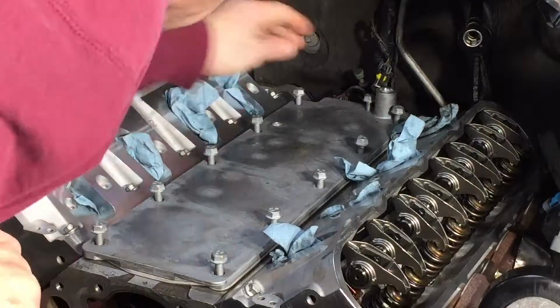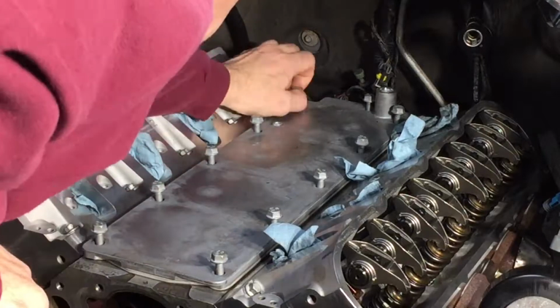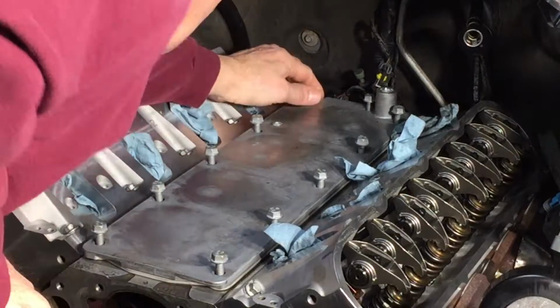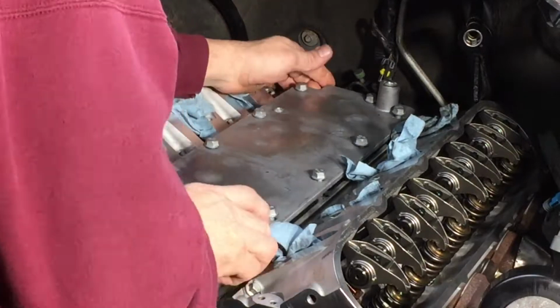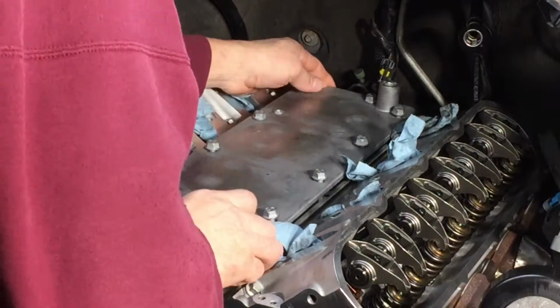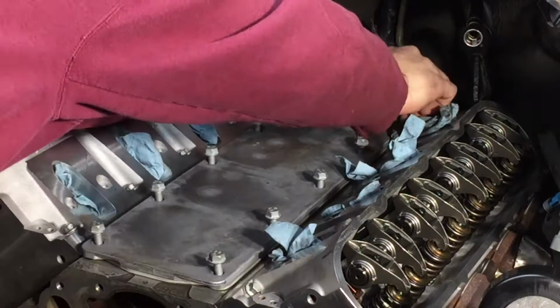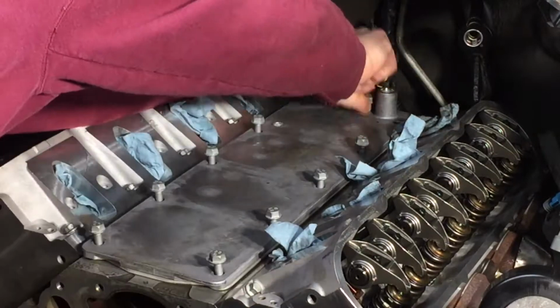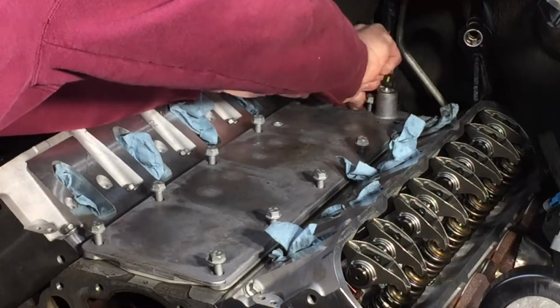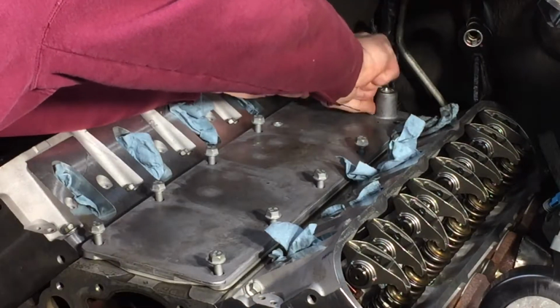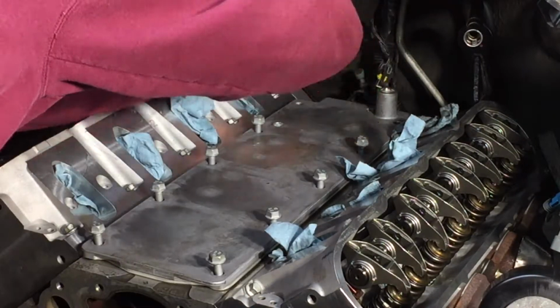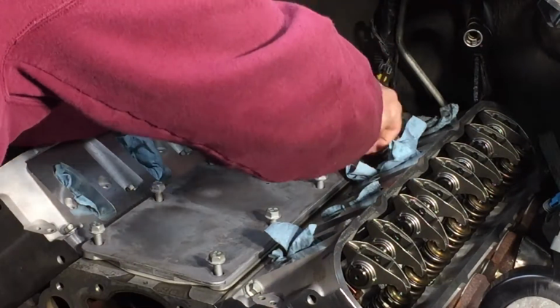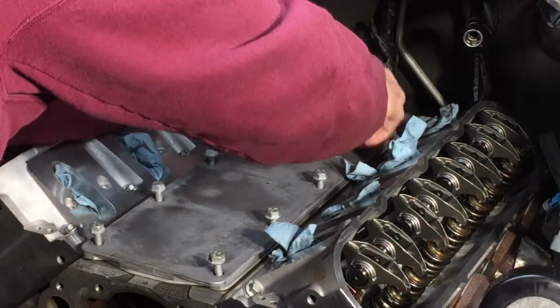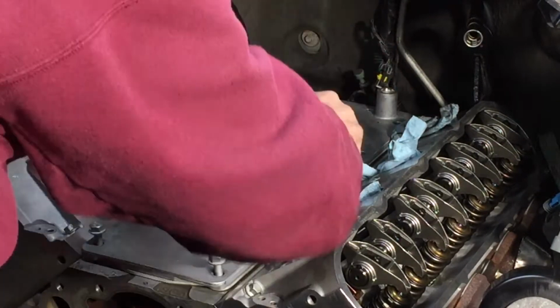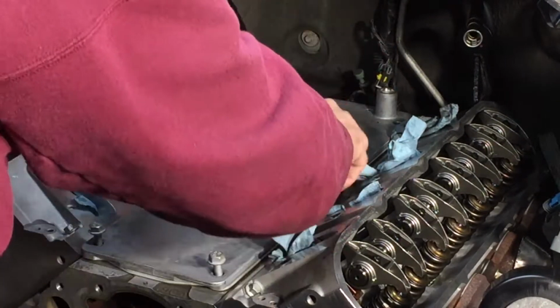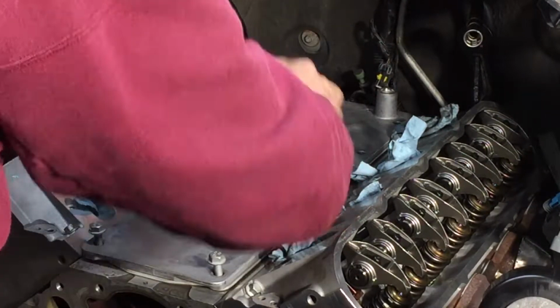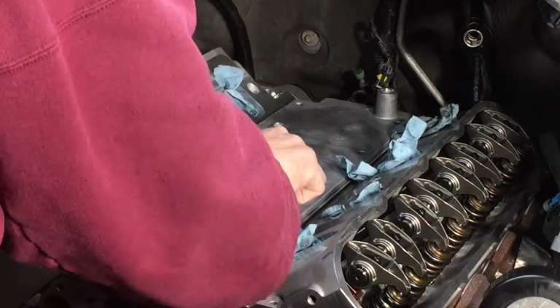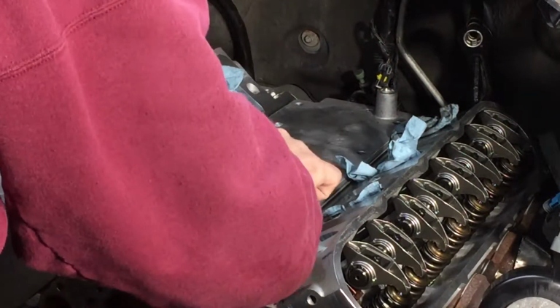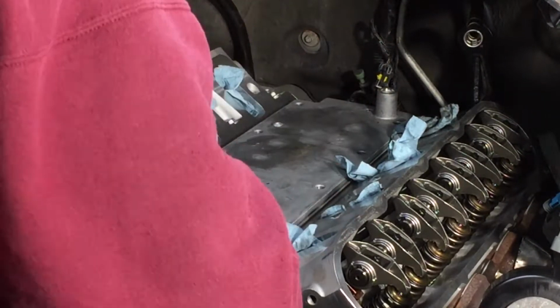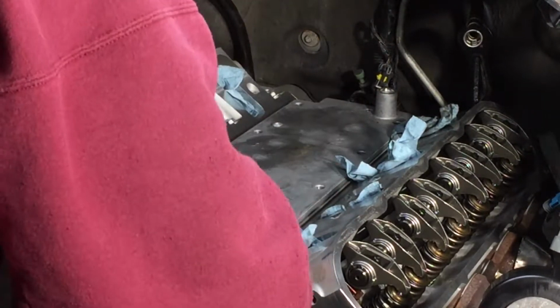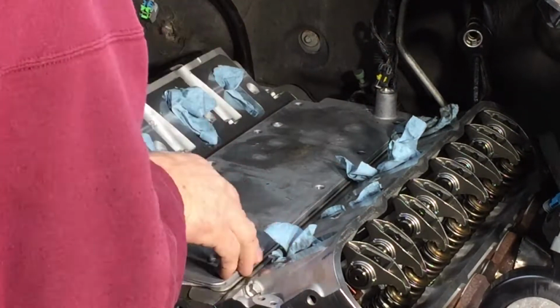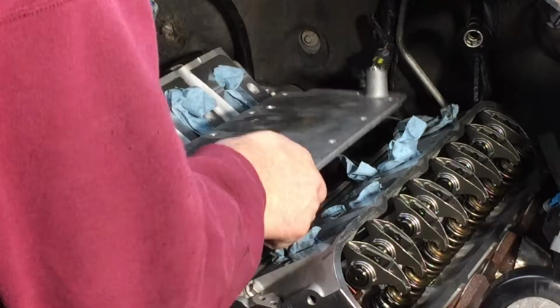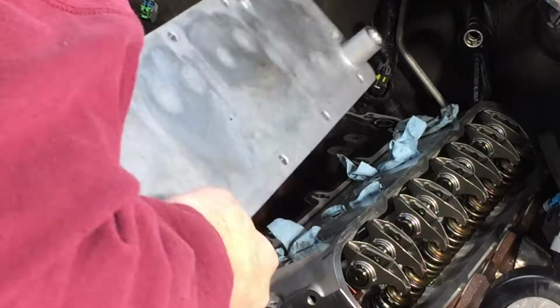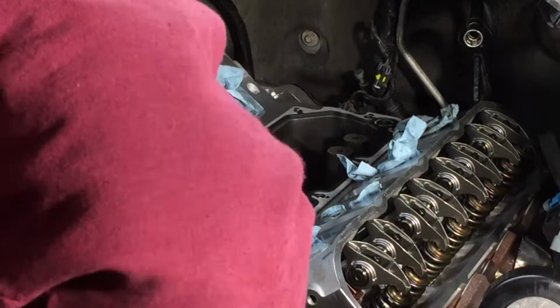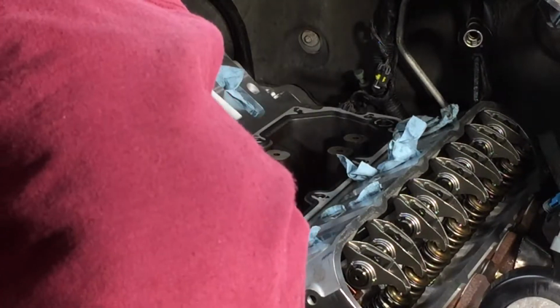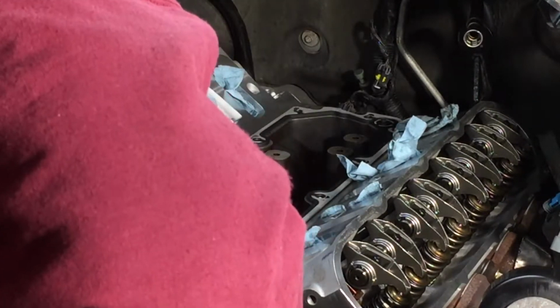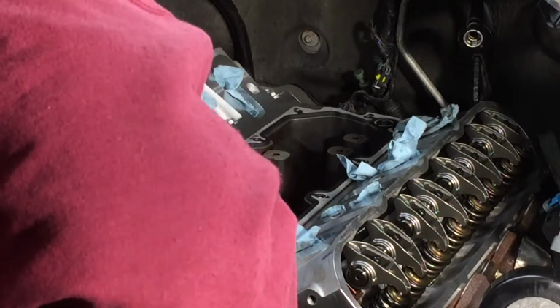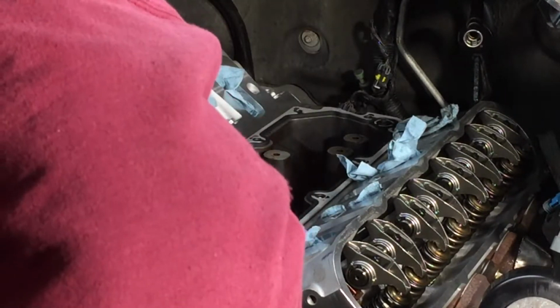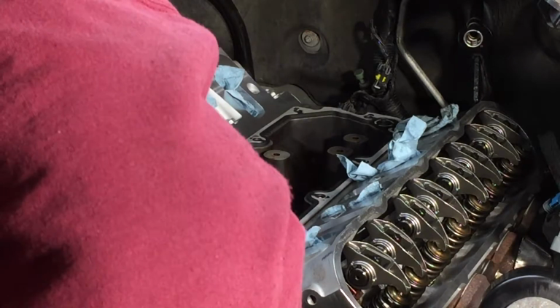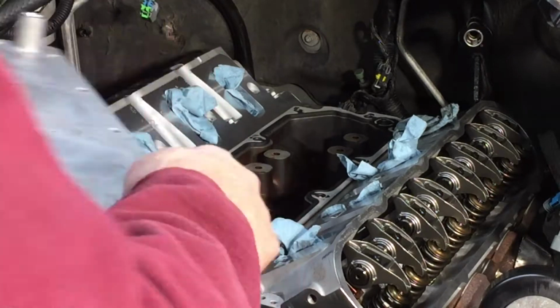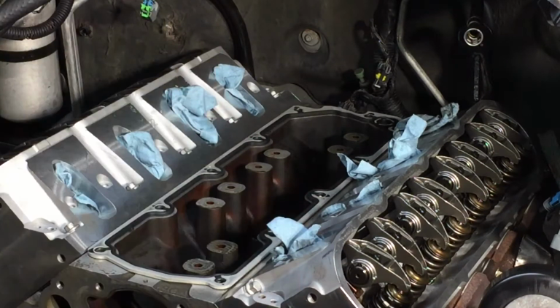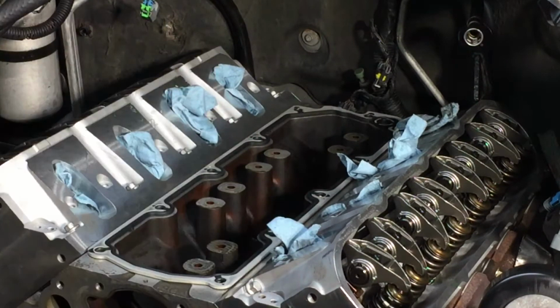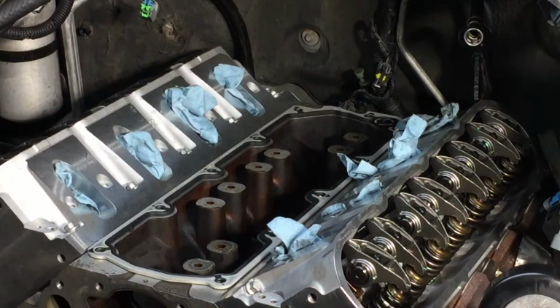Welcome back to What's Next Garage. Today we're putting on the valley cover and valve covers.